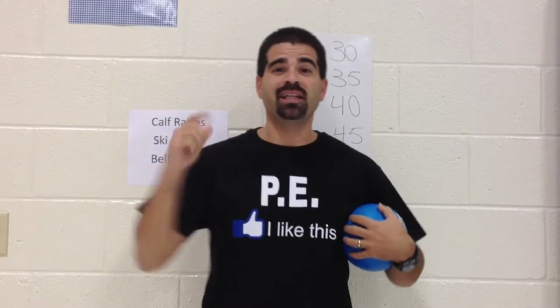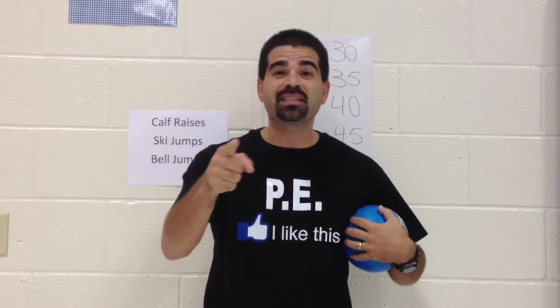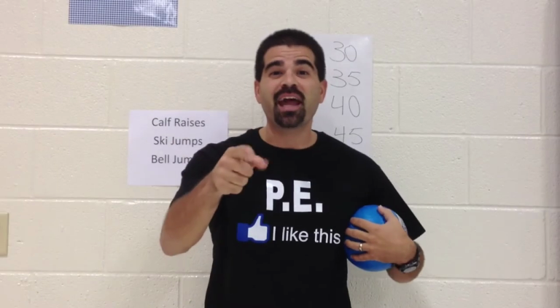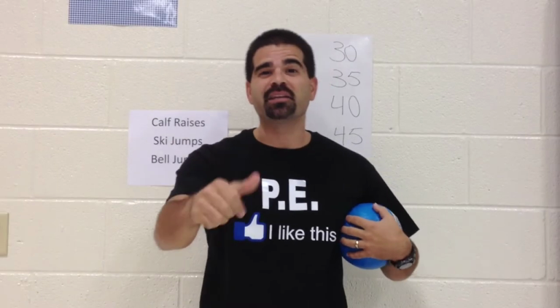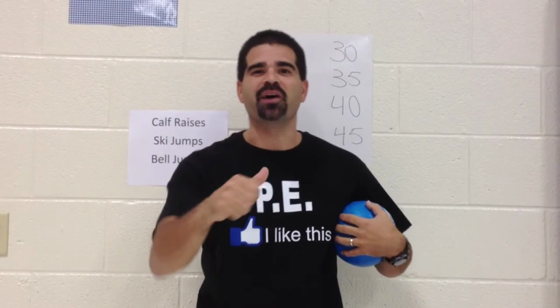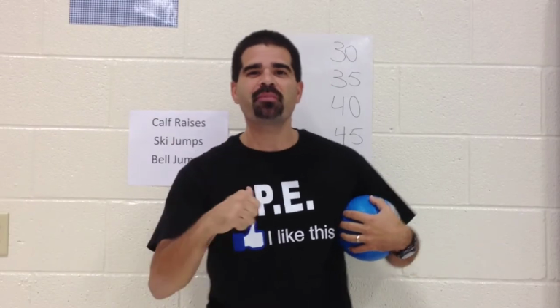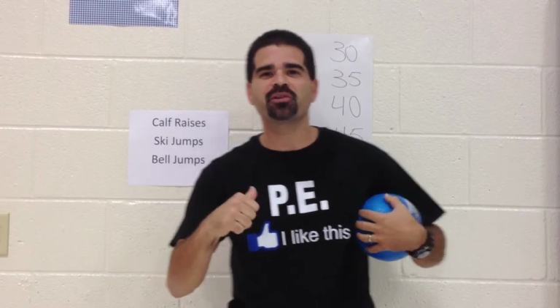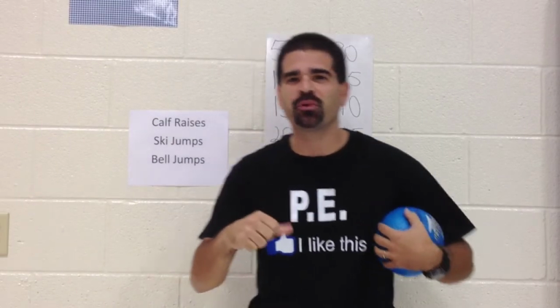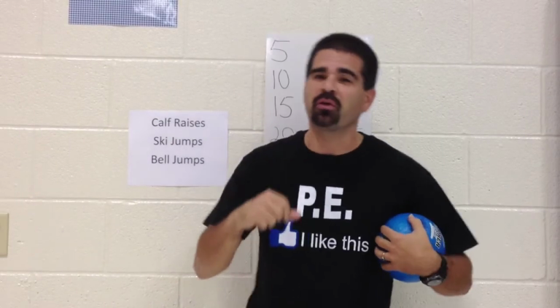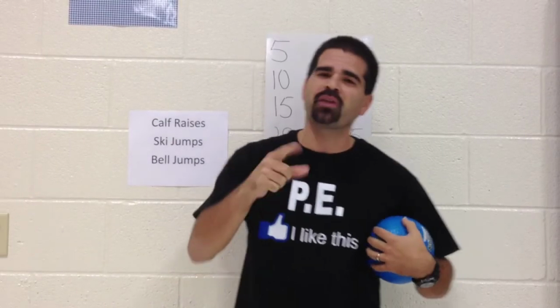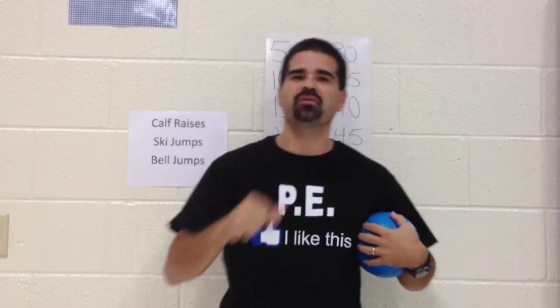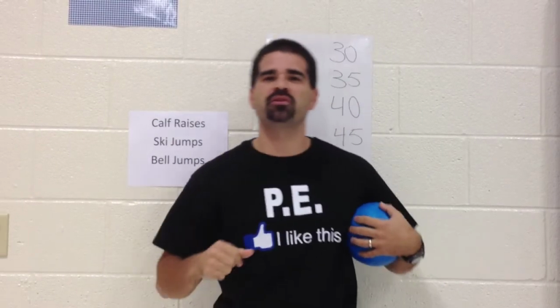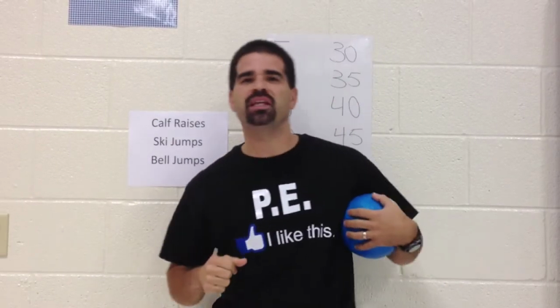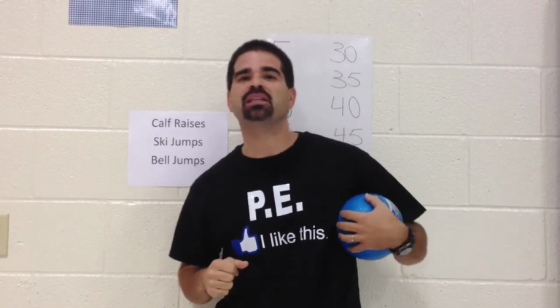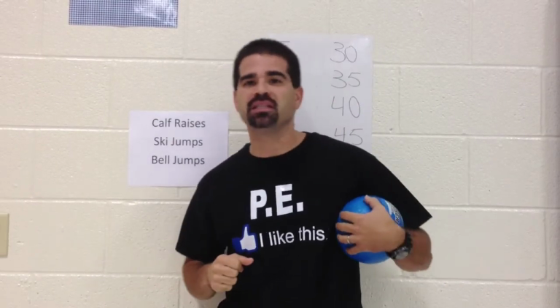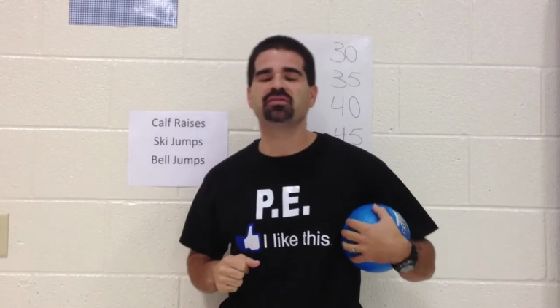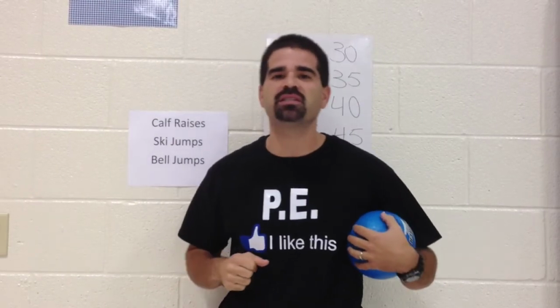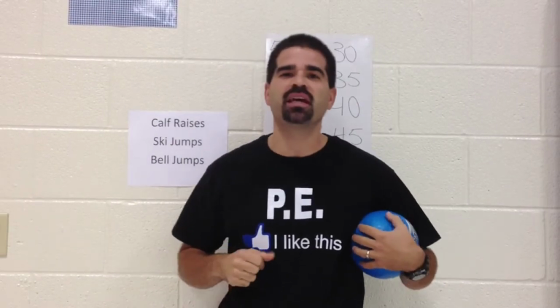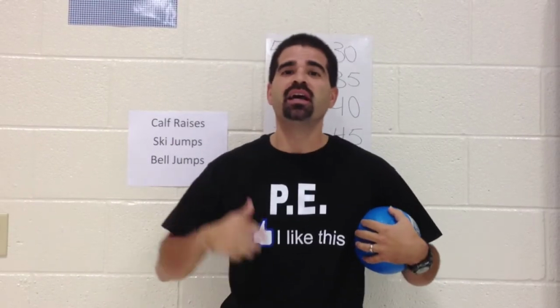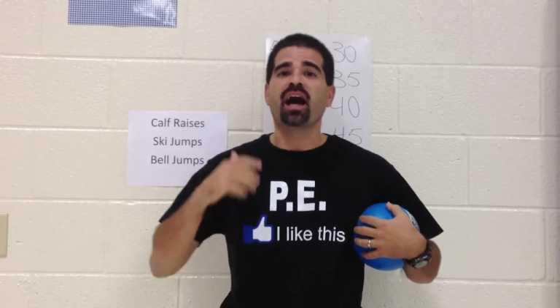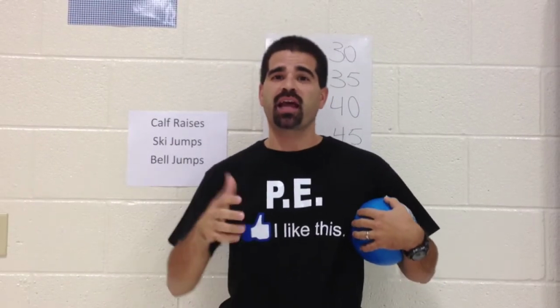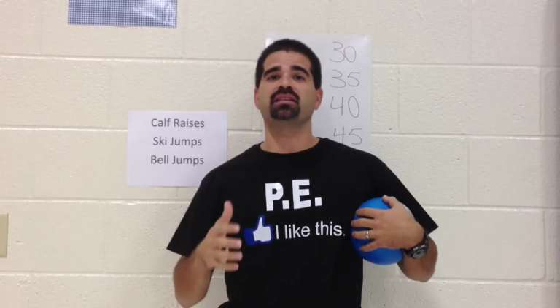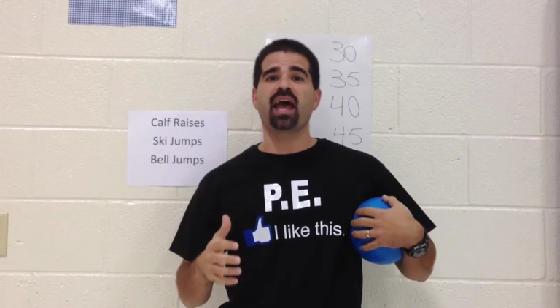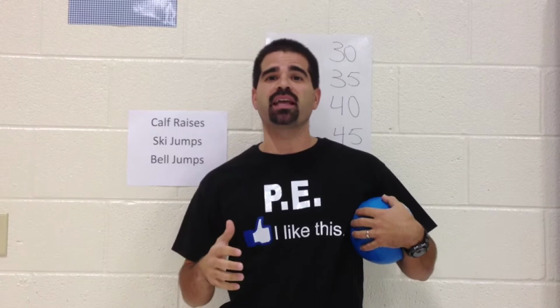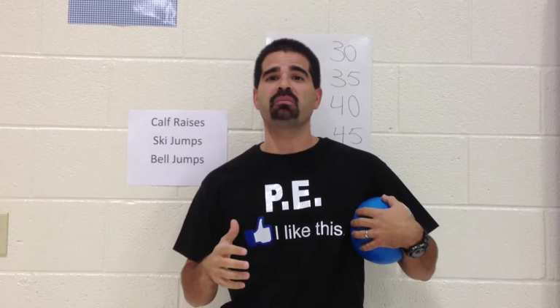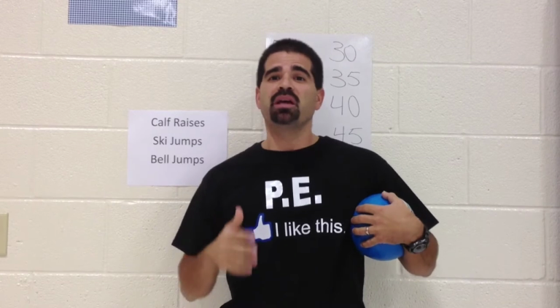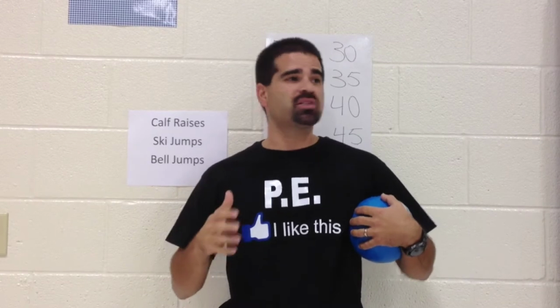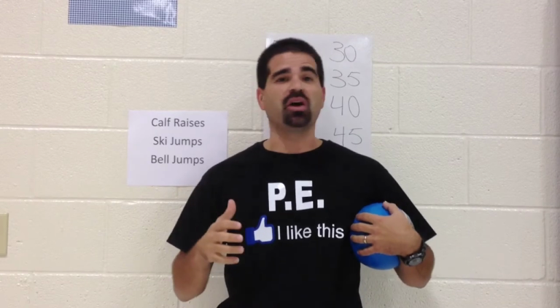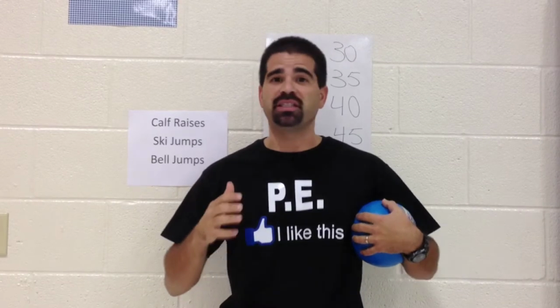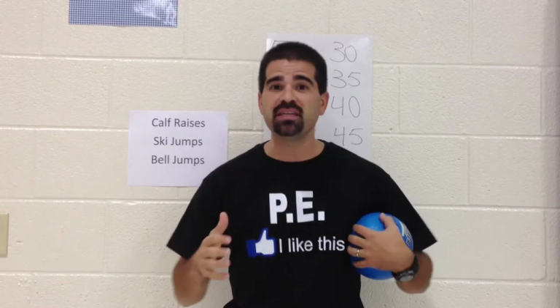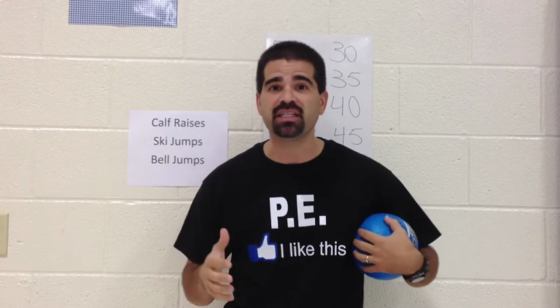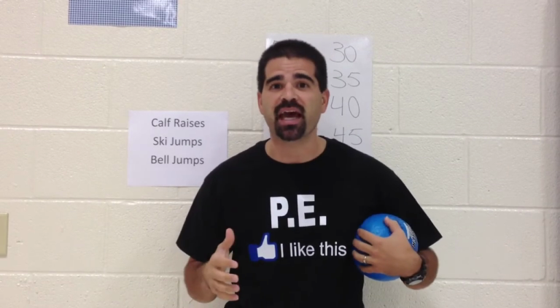Let's get active. I'm Coach Burrillo. Thanks for tuning in to Teach Phys Ed. I got this tag game — it's called TV Tag.